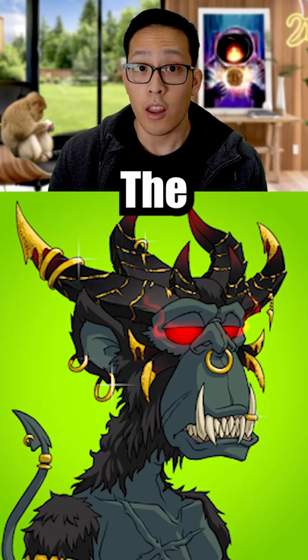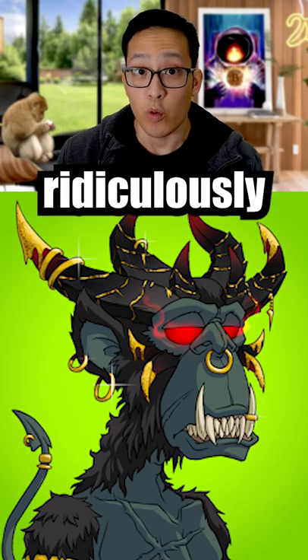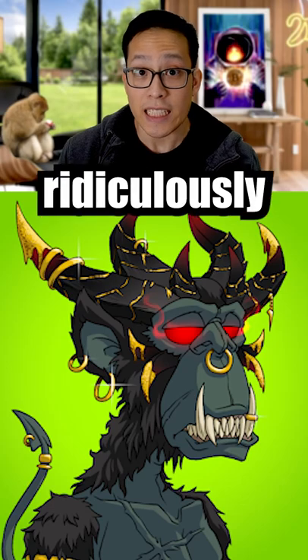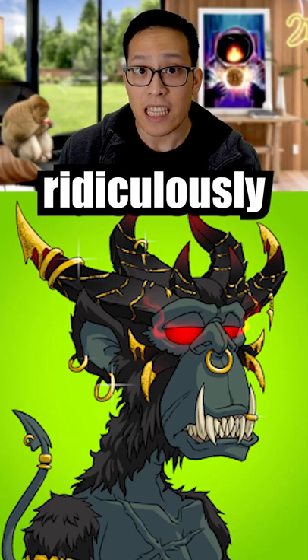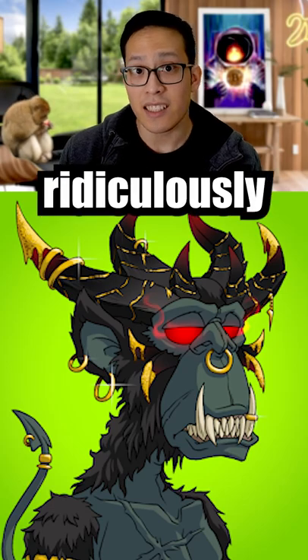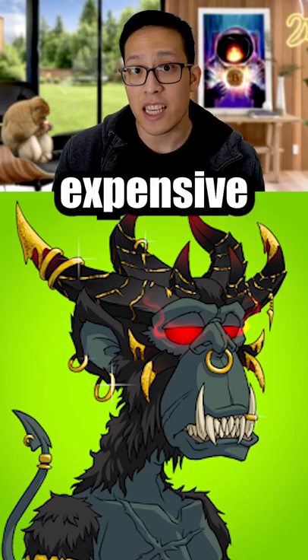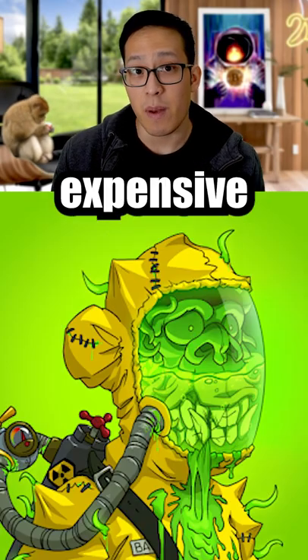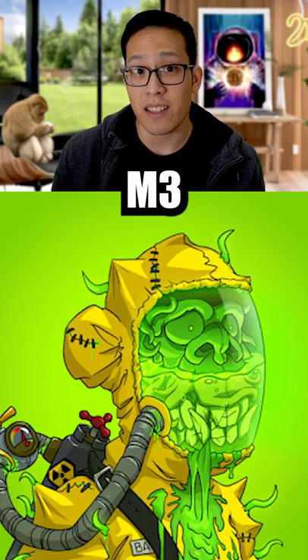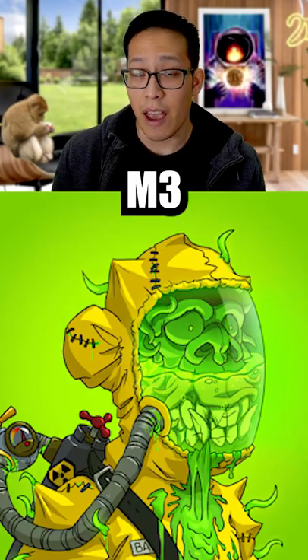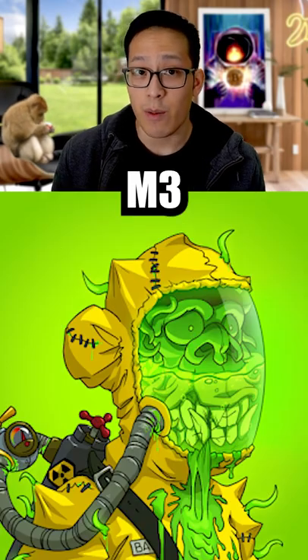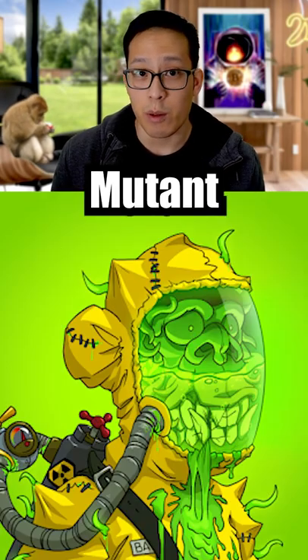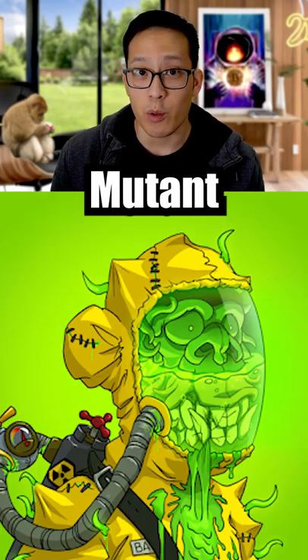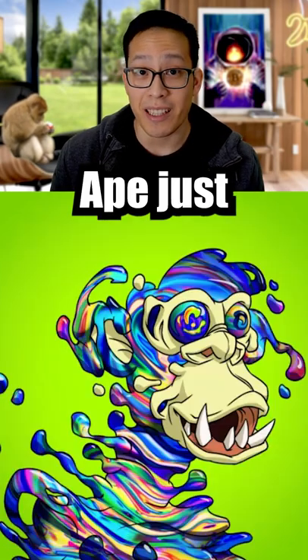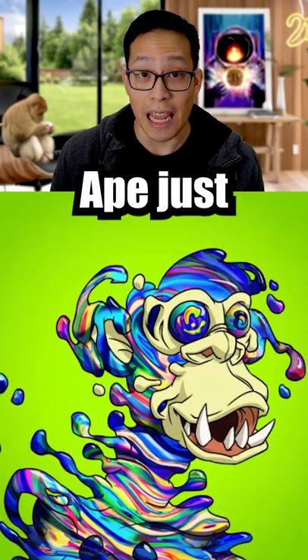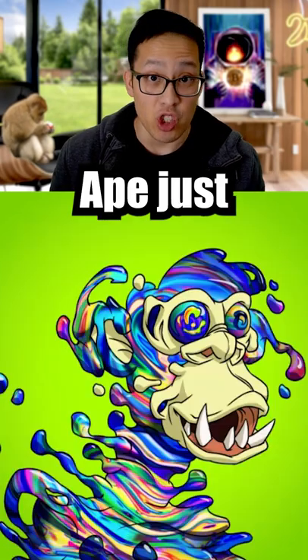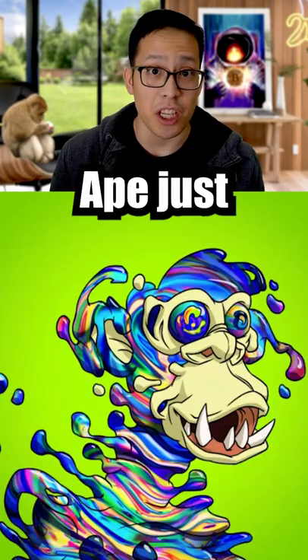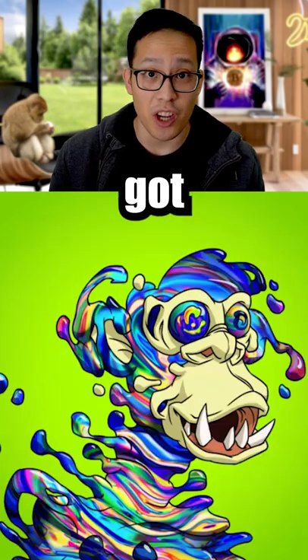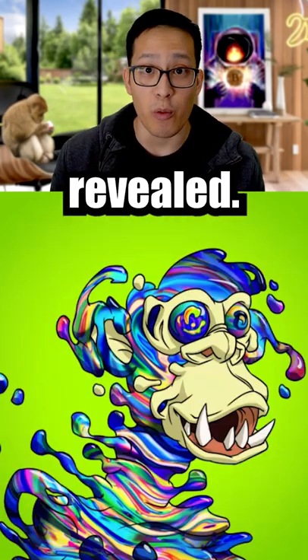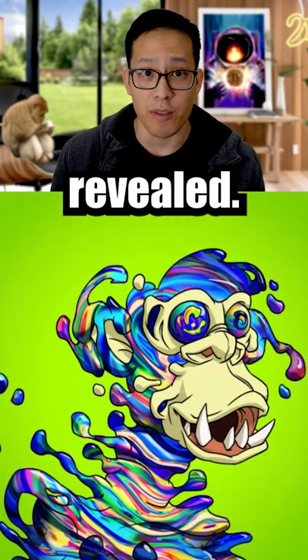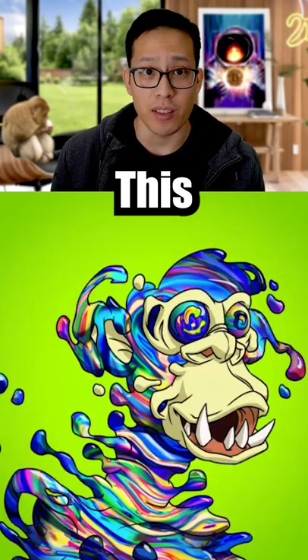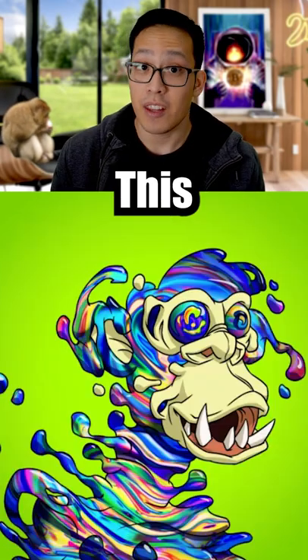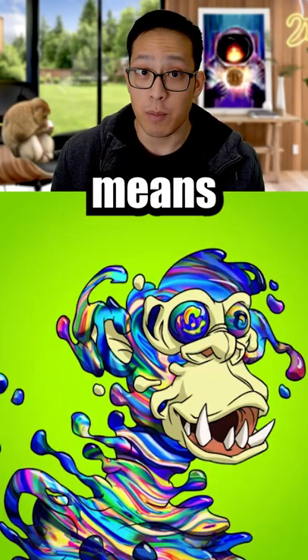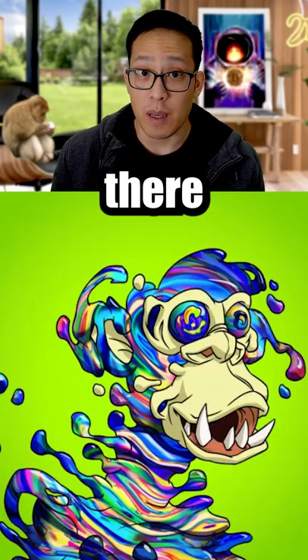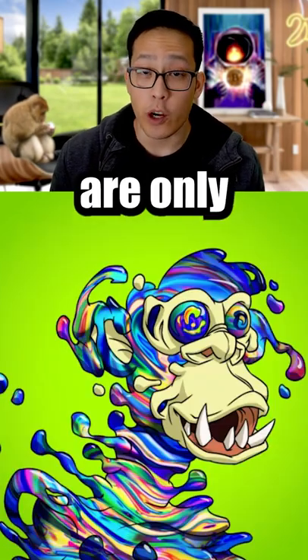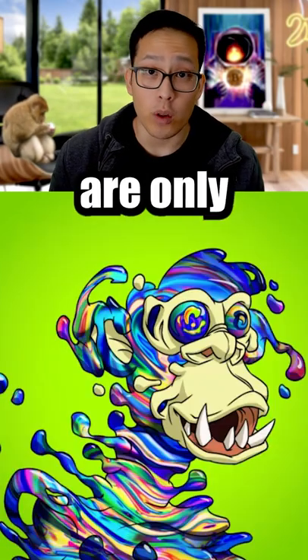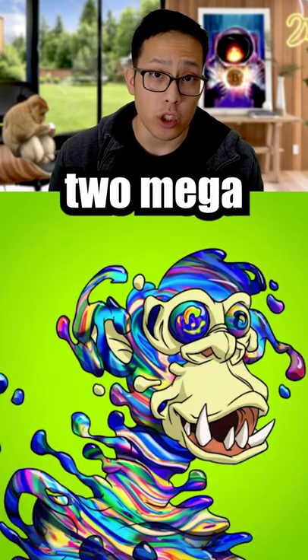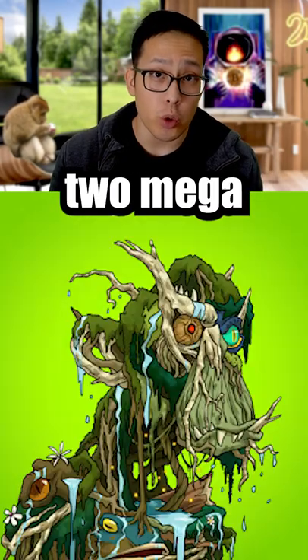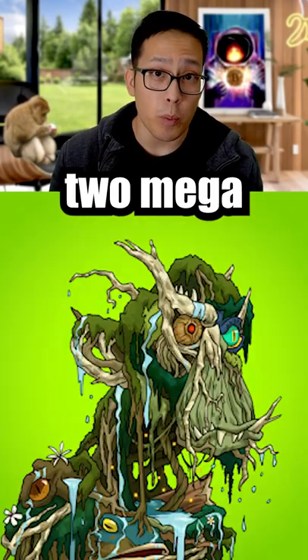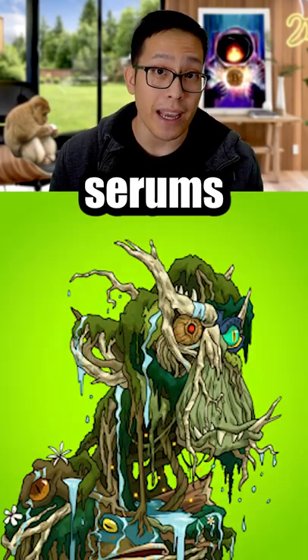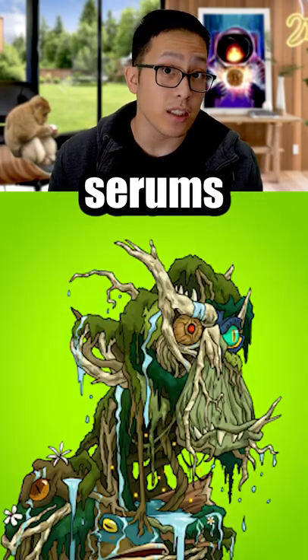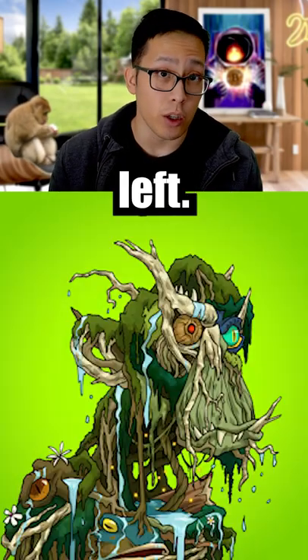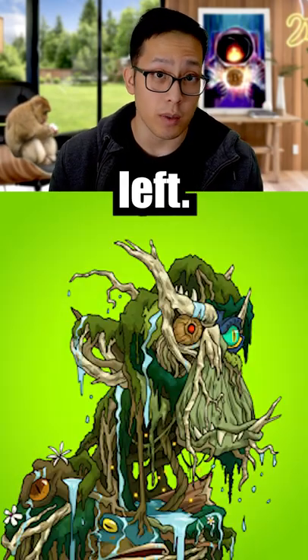The ridiculously expensive M3 Mutant Ape just got revealed. This means there are only two Mega Serums left.